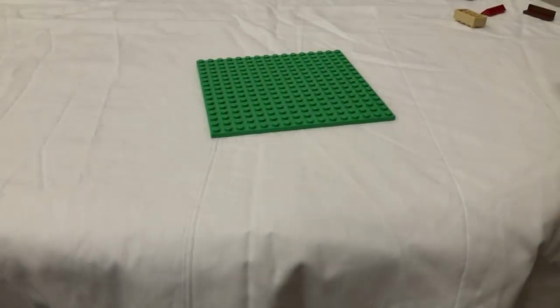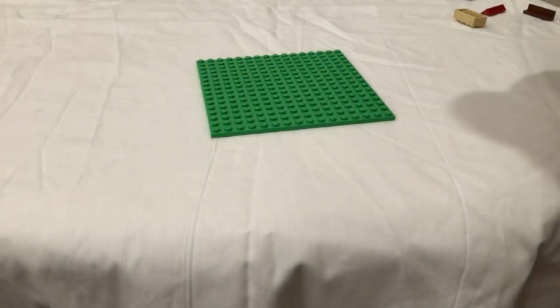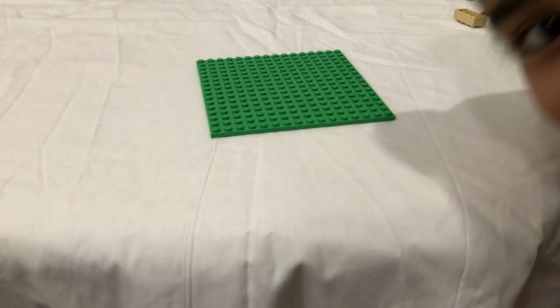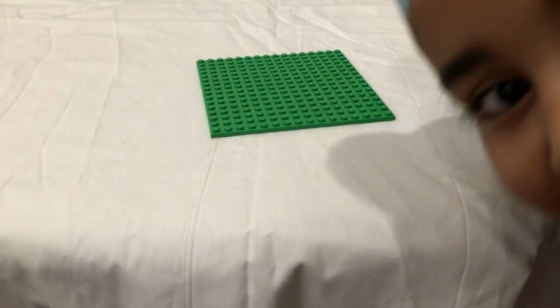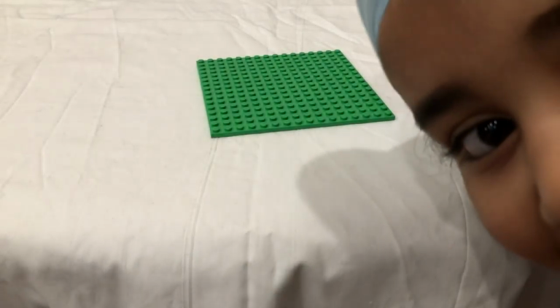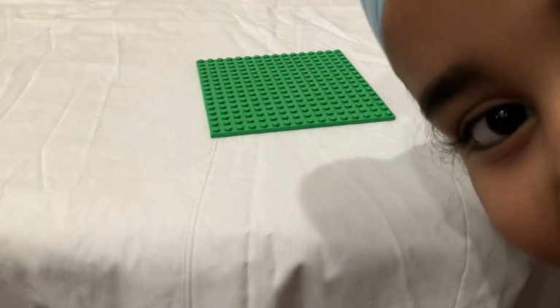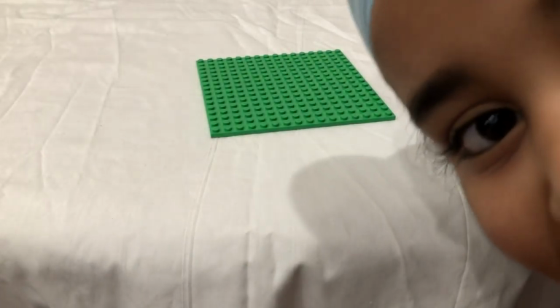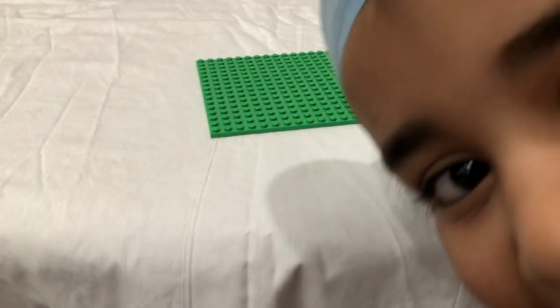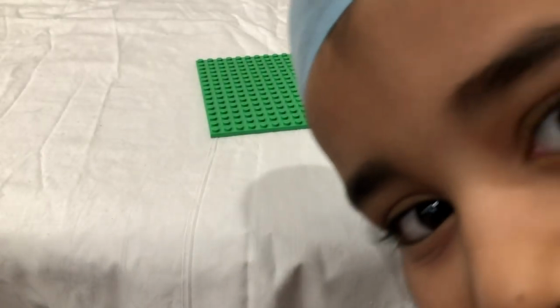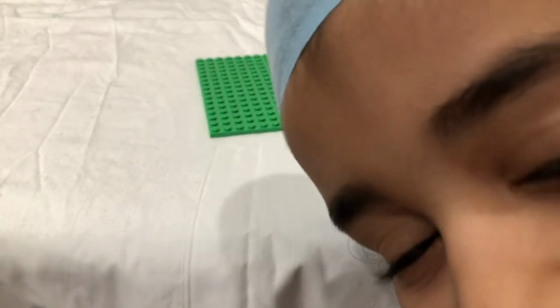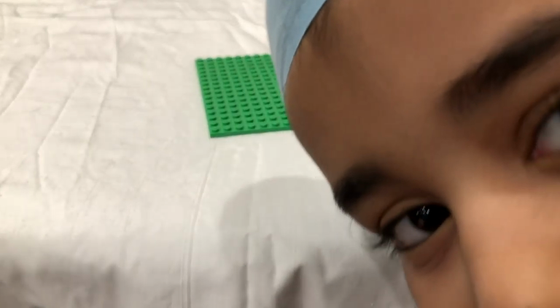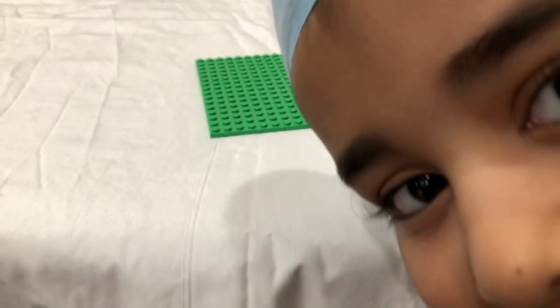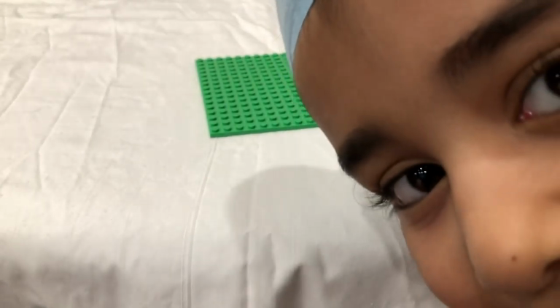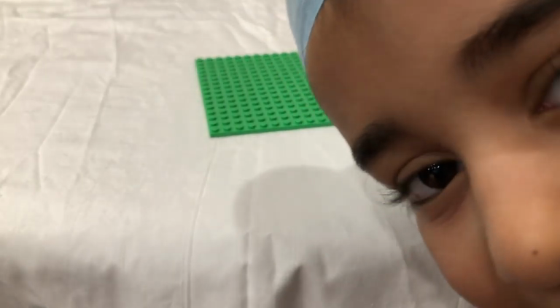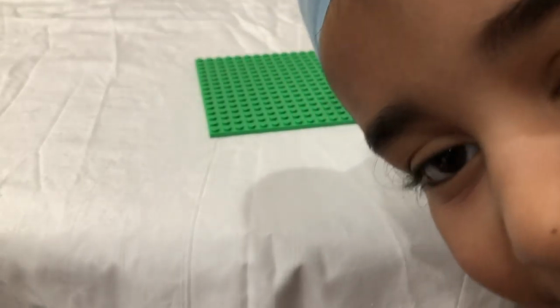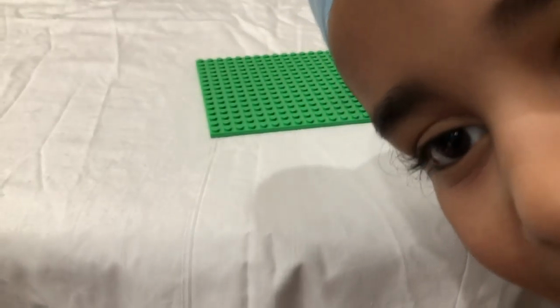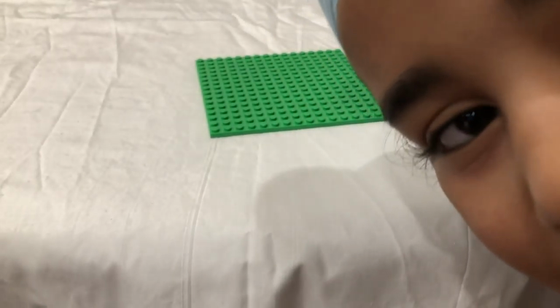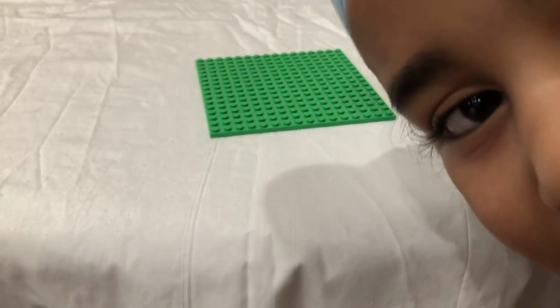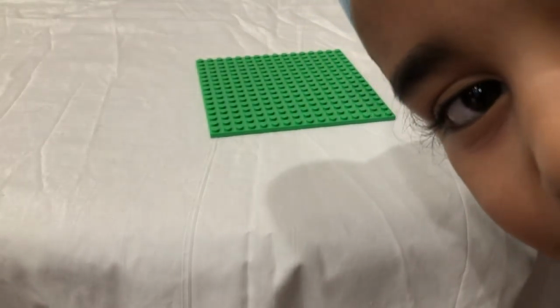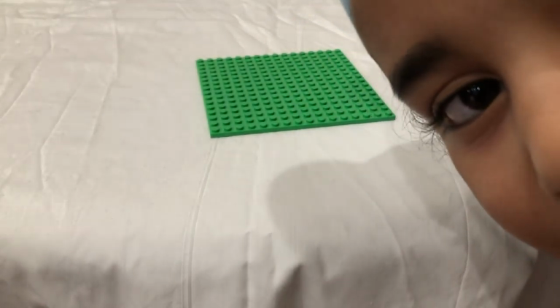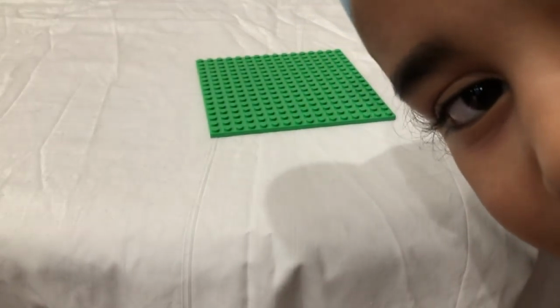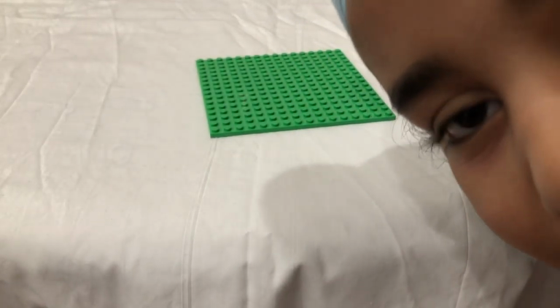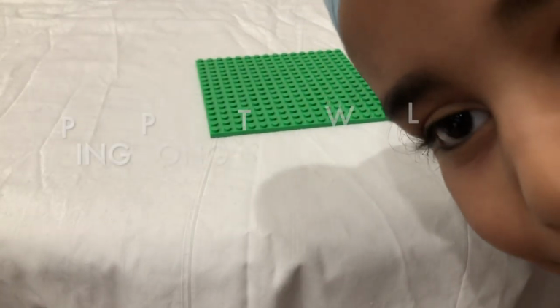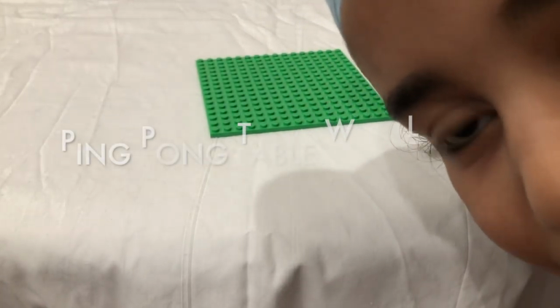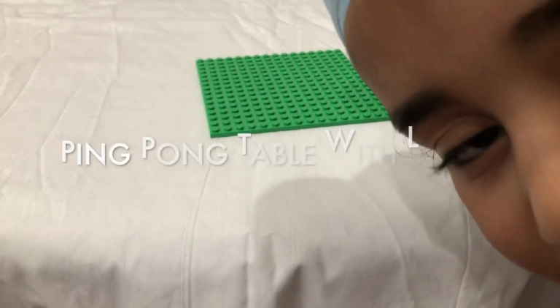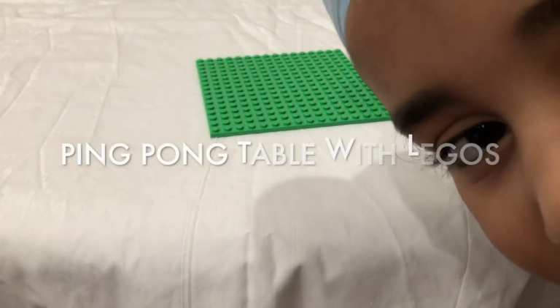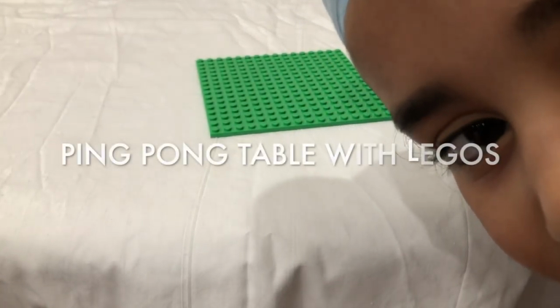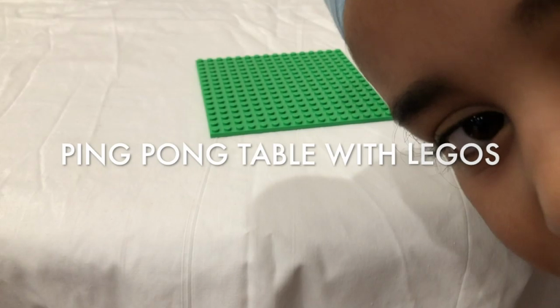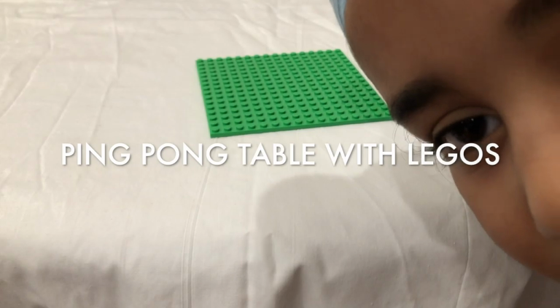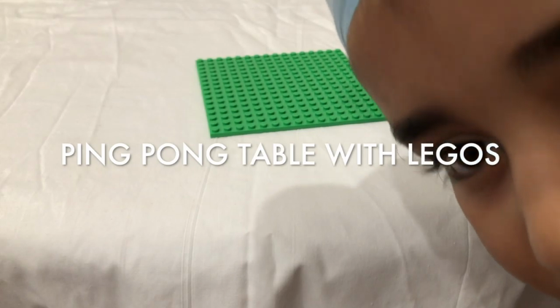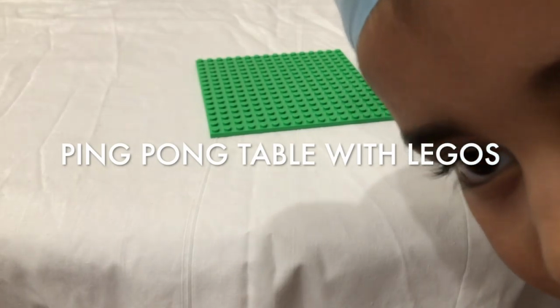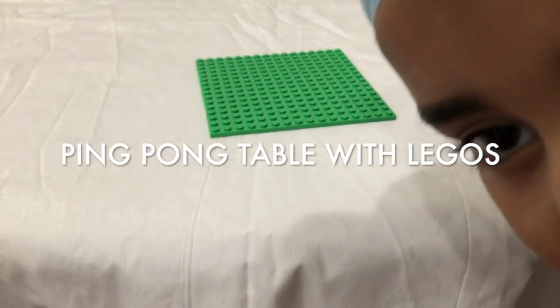Hey guys, this is KS. Today I'm going to show you how to make a table tennis table.